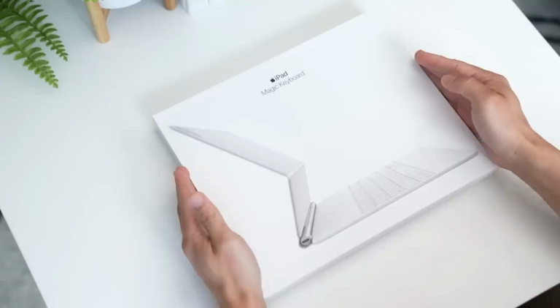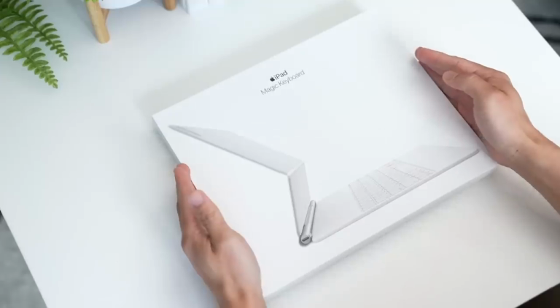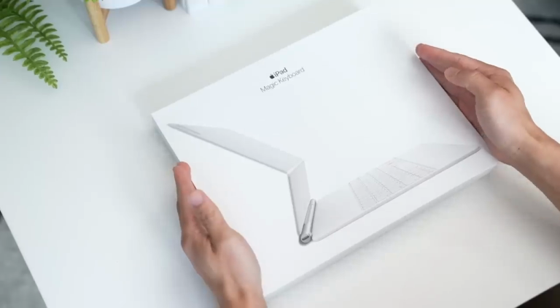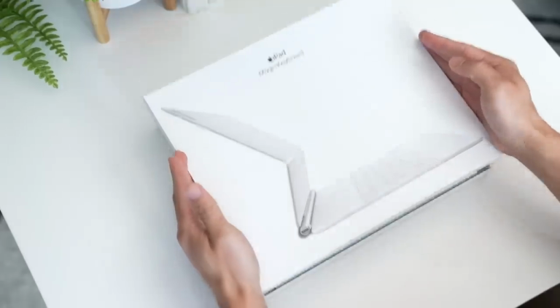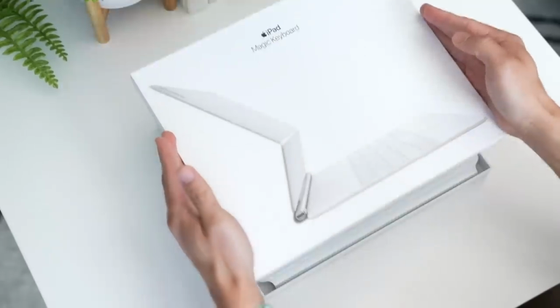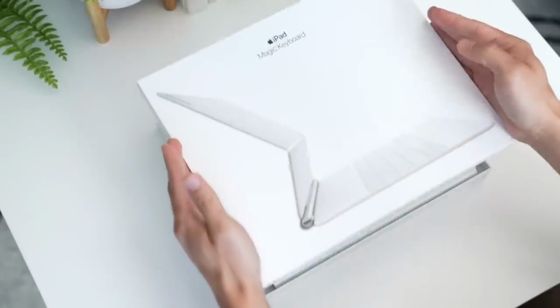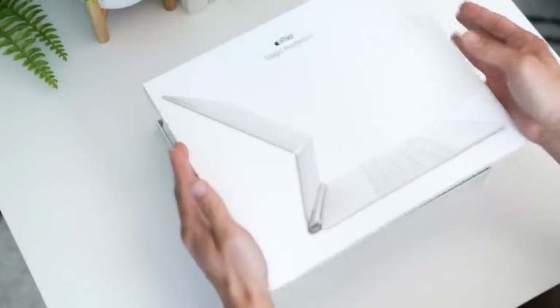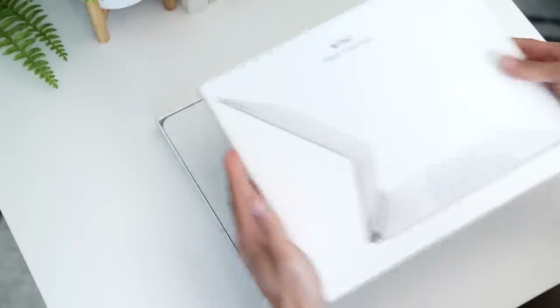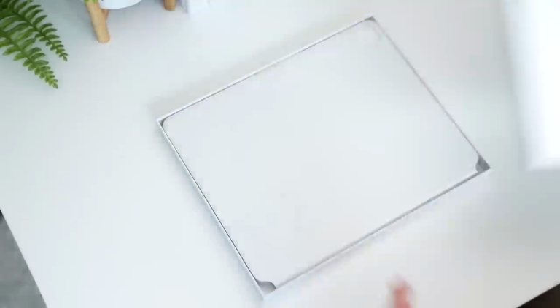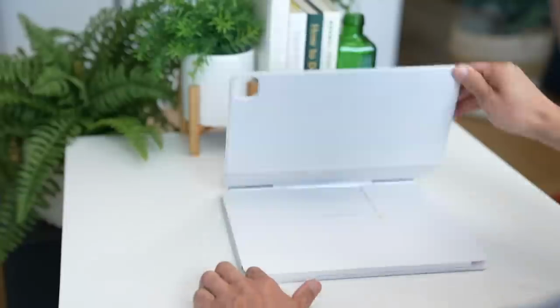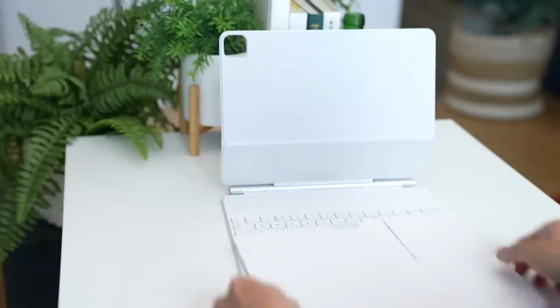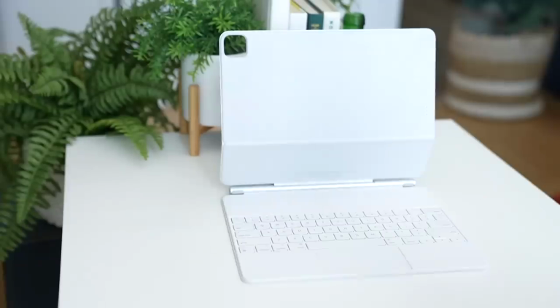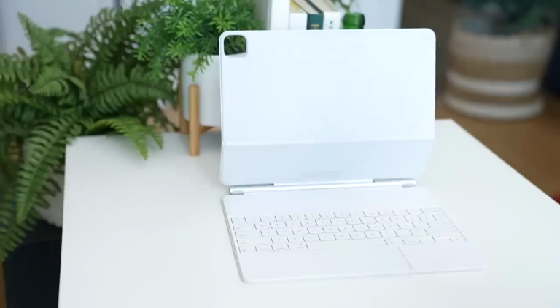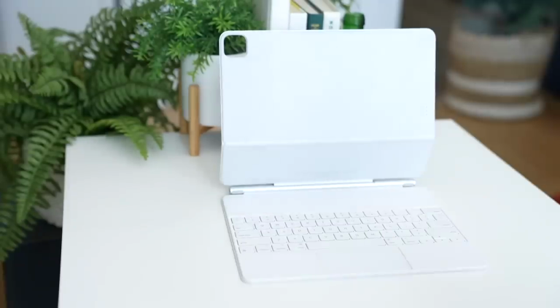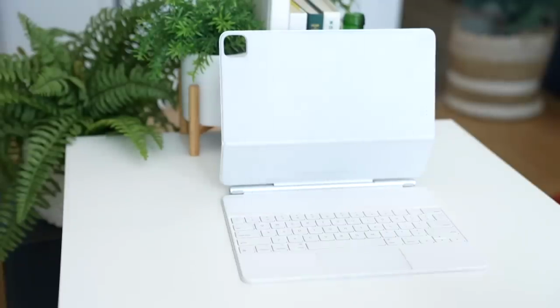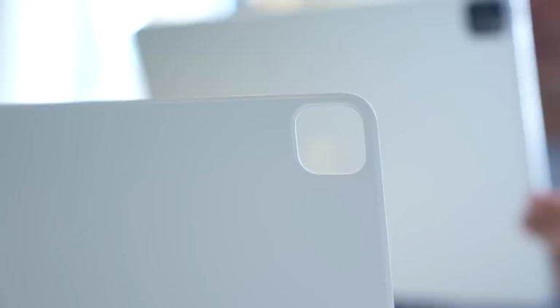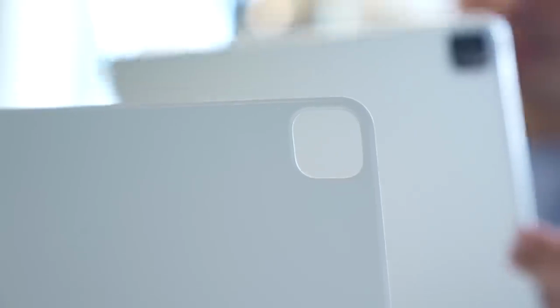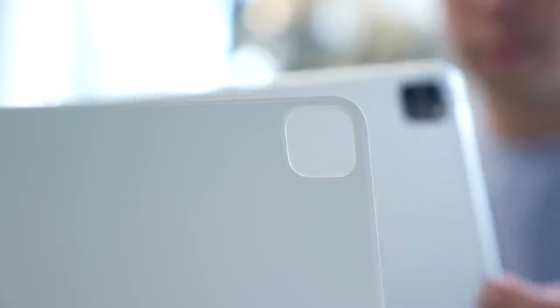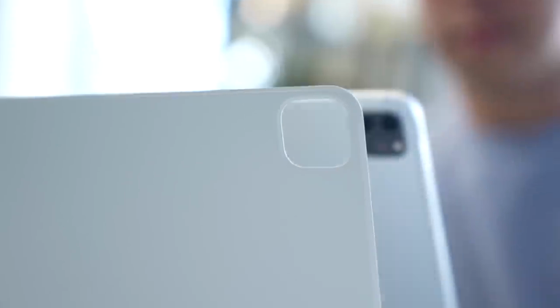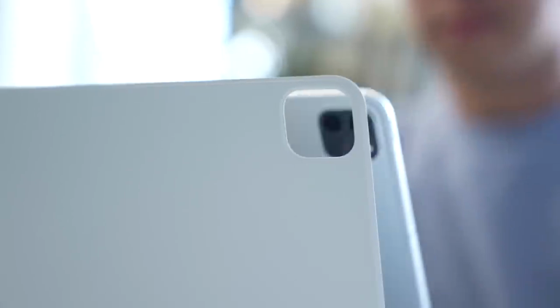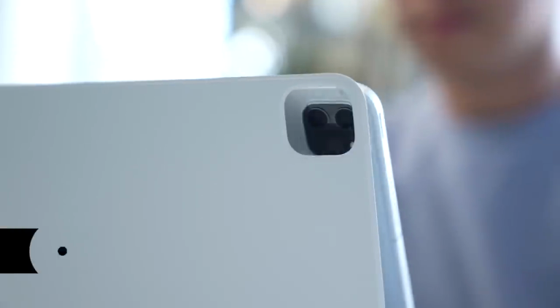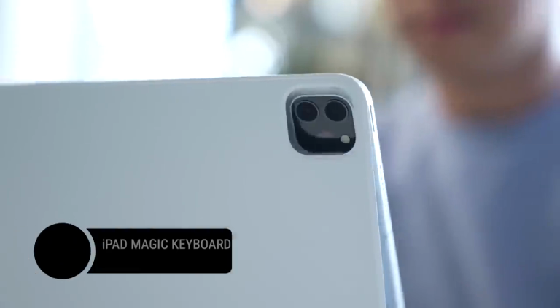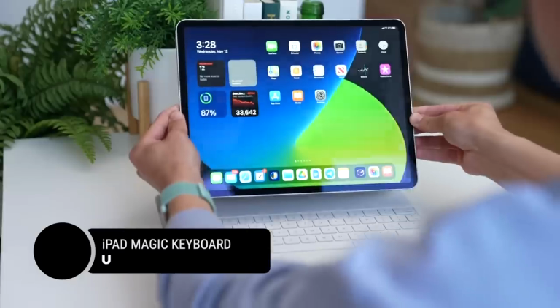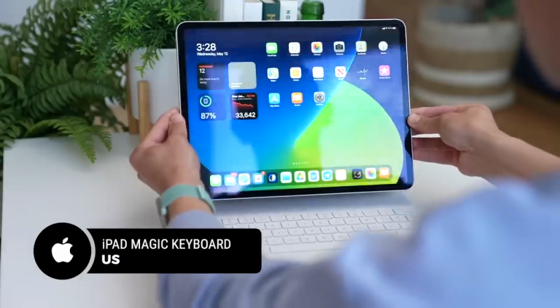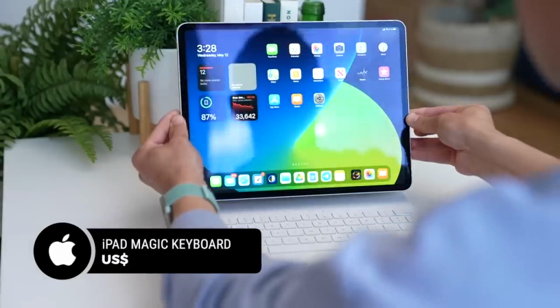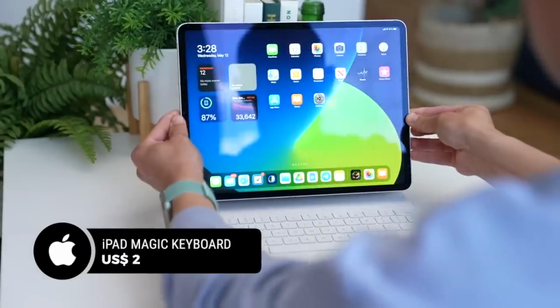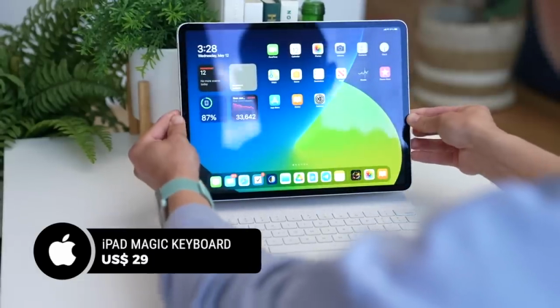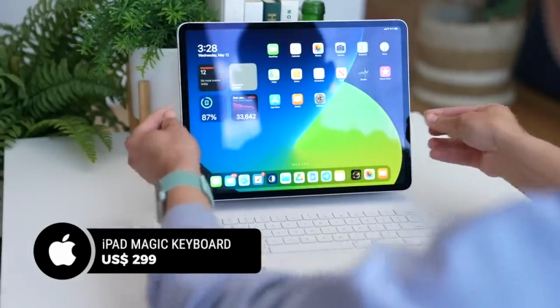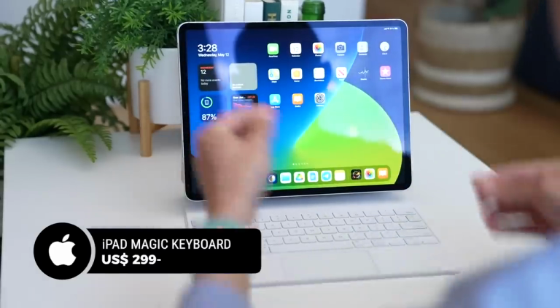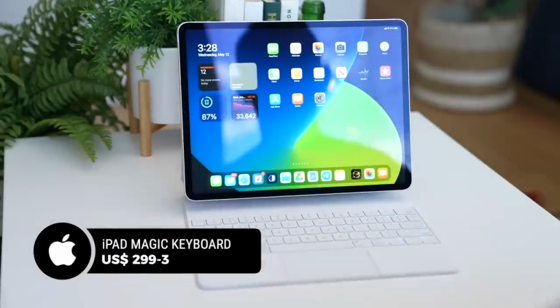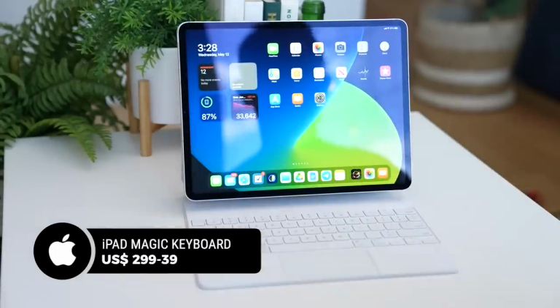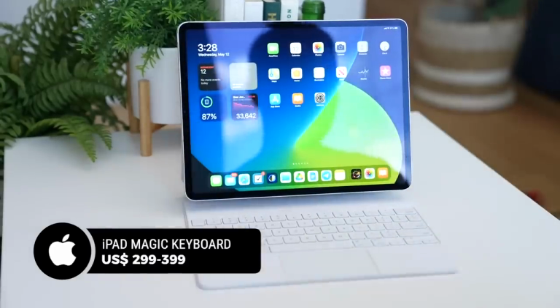This video will also feature the new white version of Apple's Magic Keyboard, an optional $299 accessory.